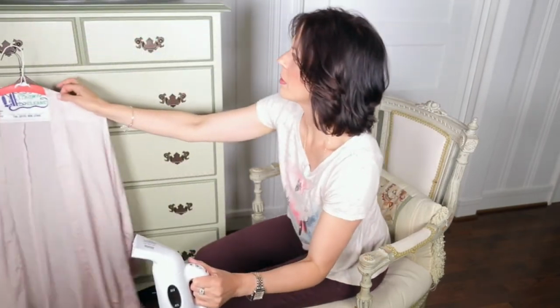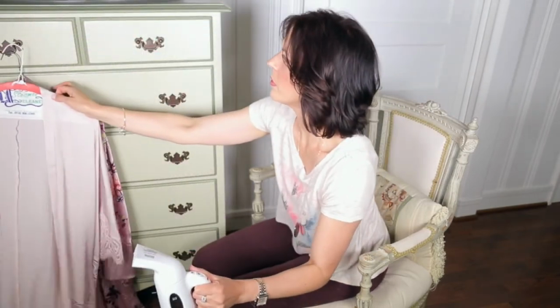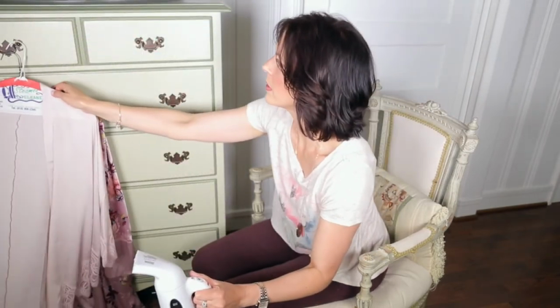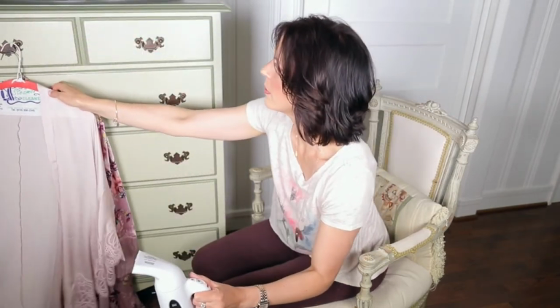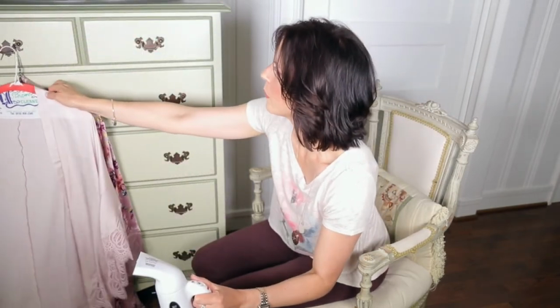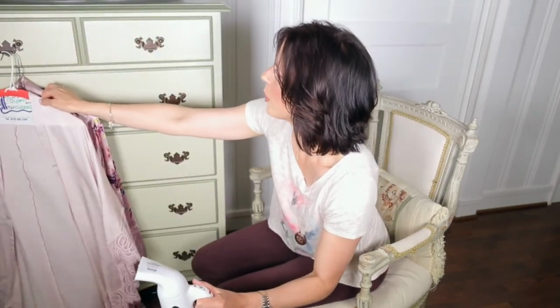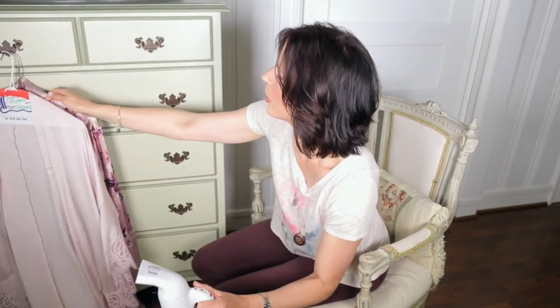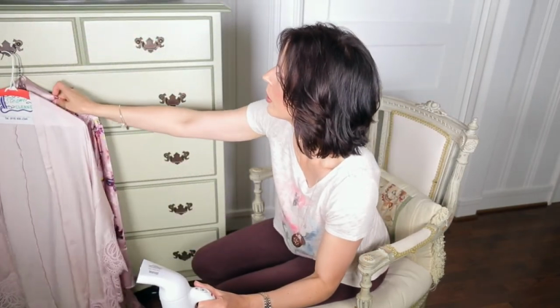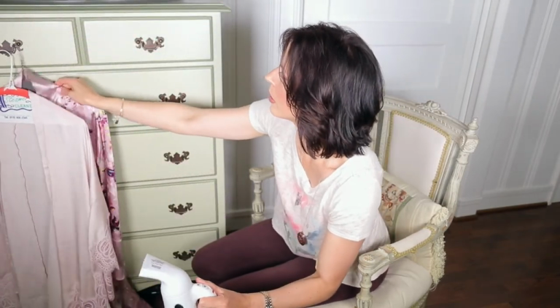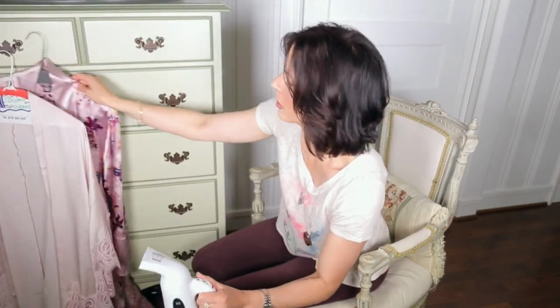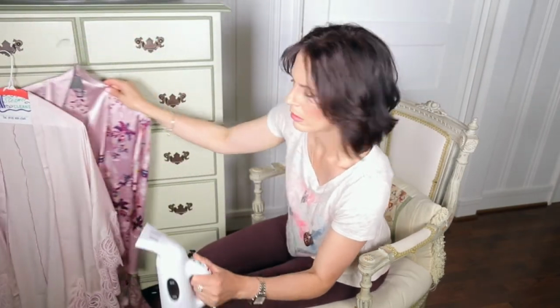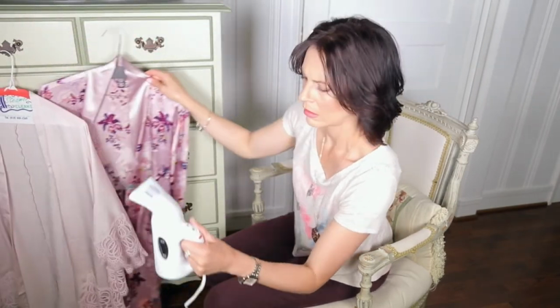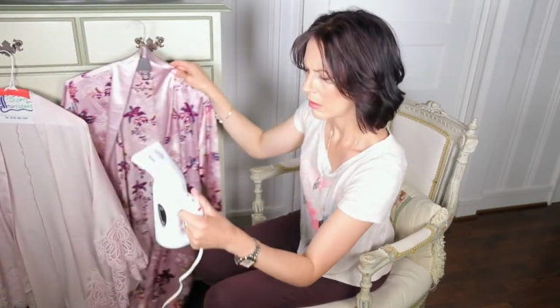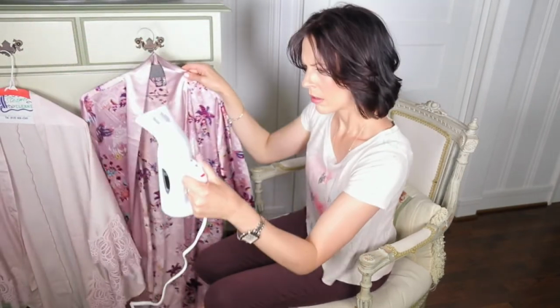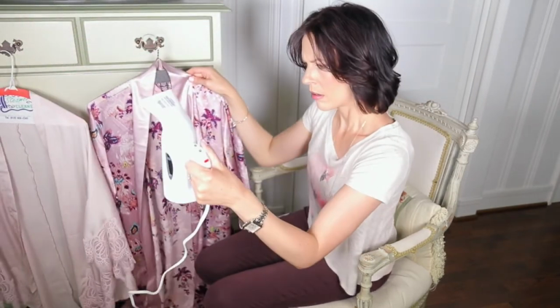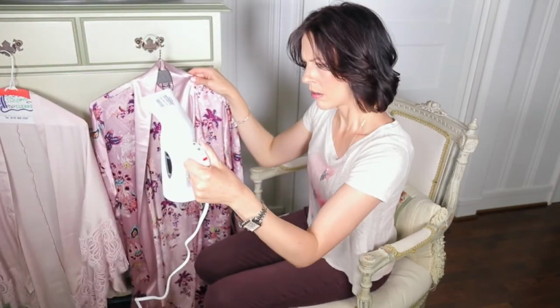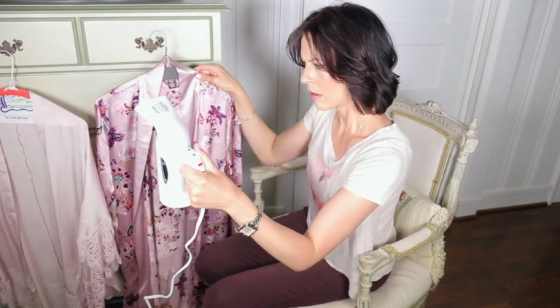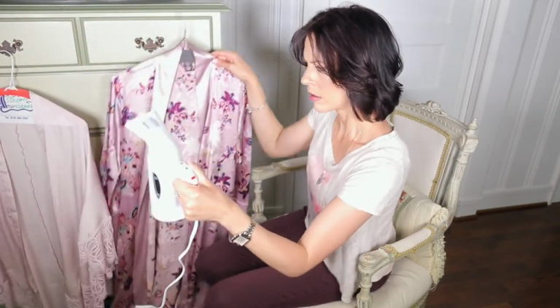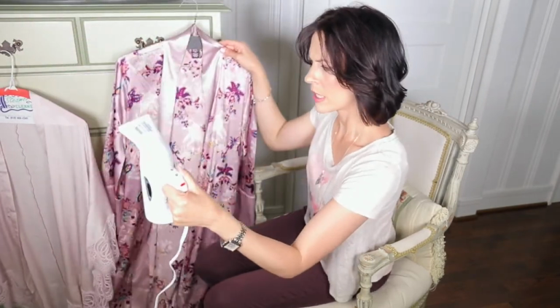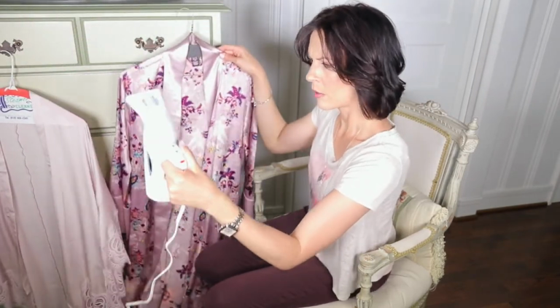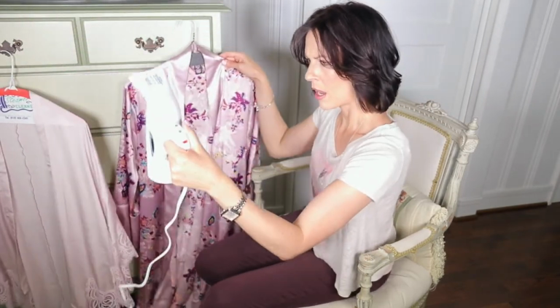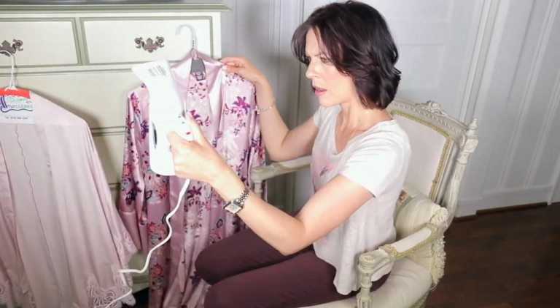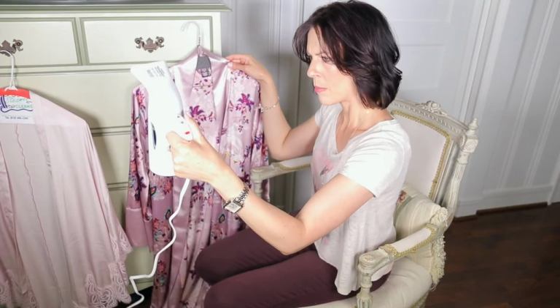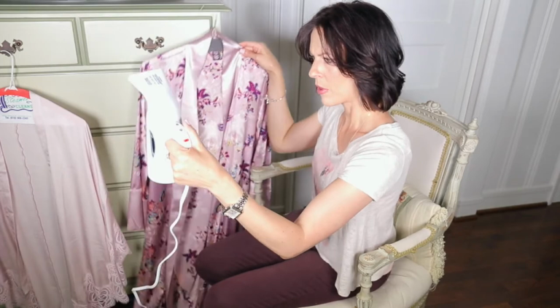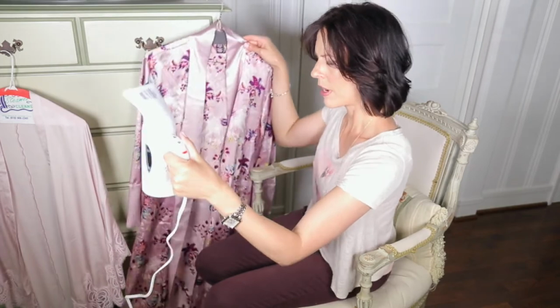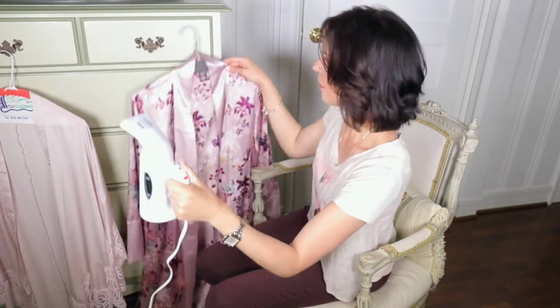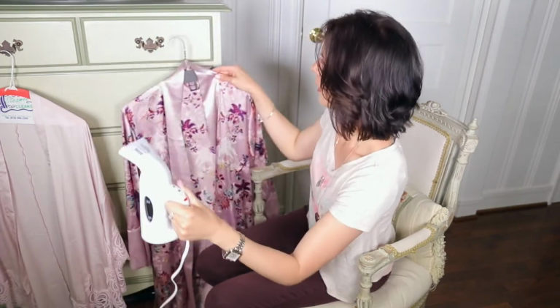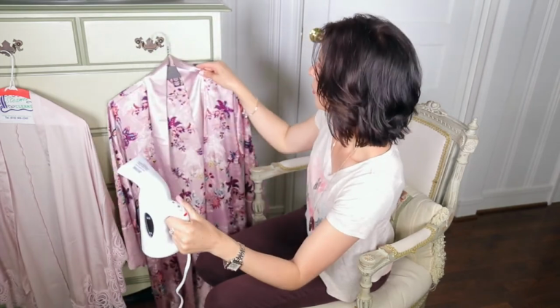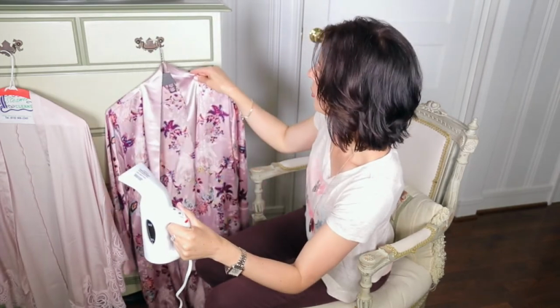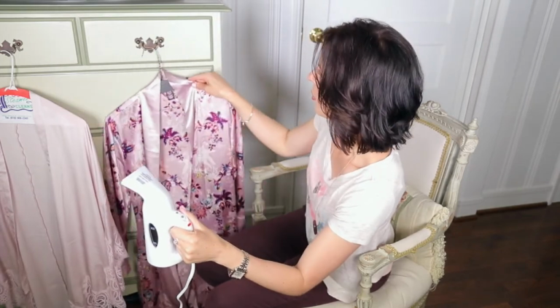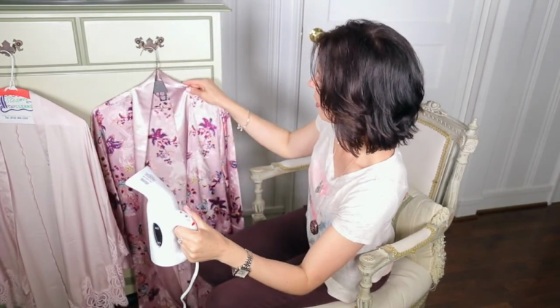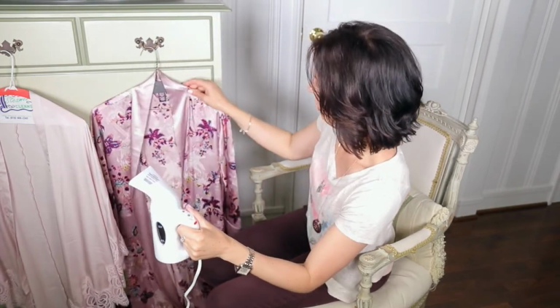I'm gonna move on to my robe. Looks like I'm more than halfway through the water.